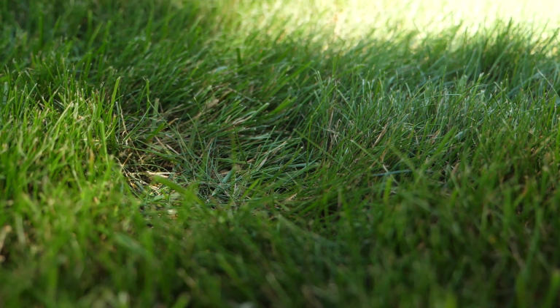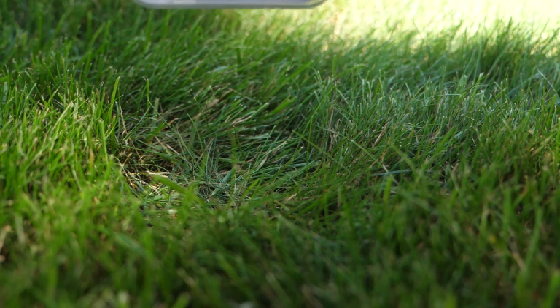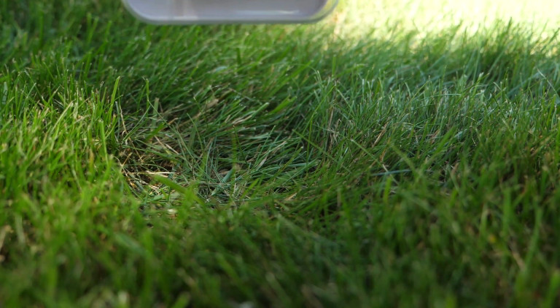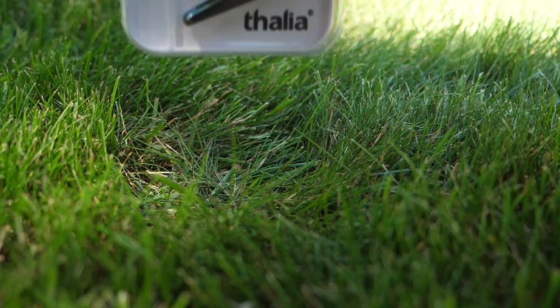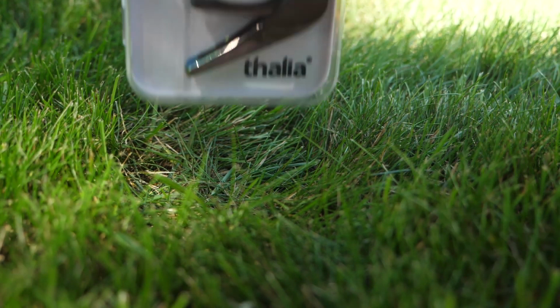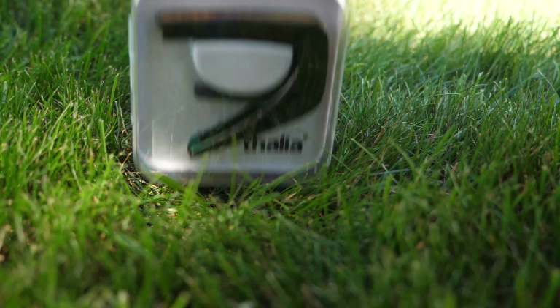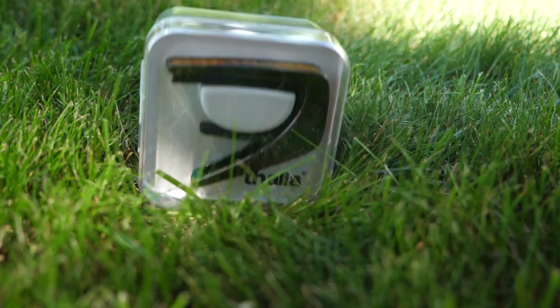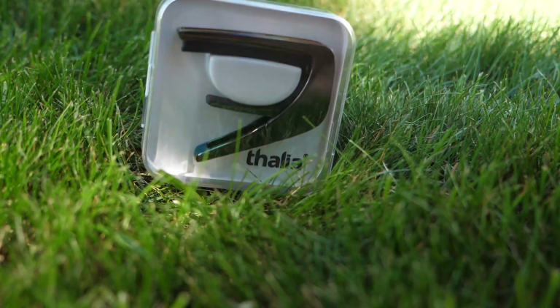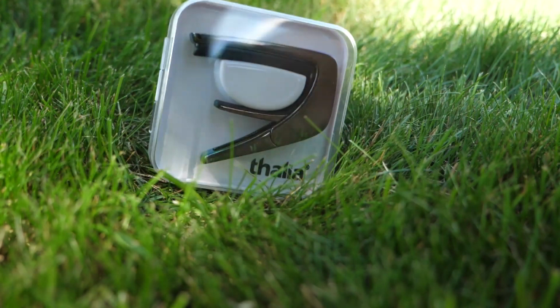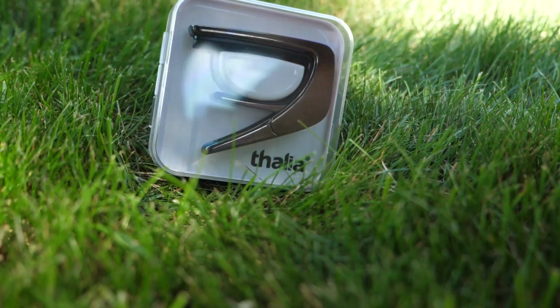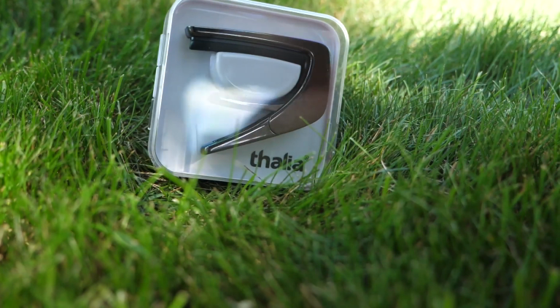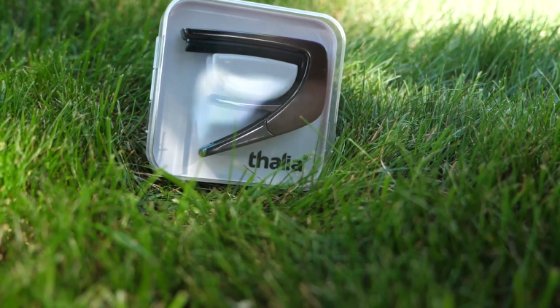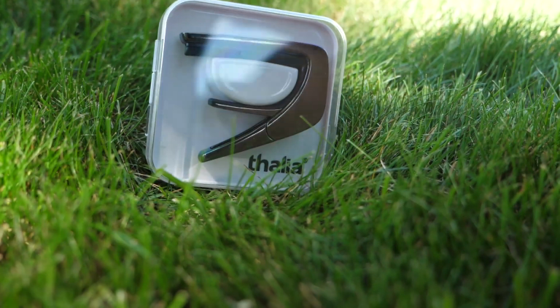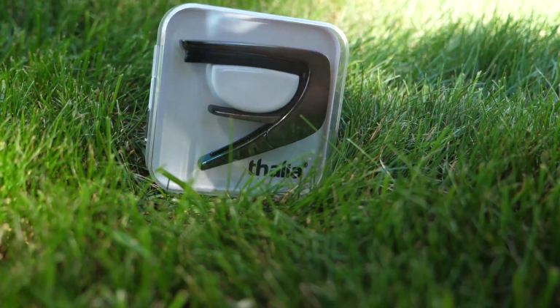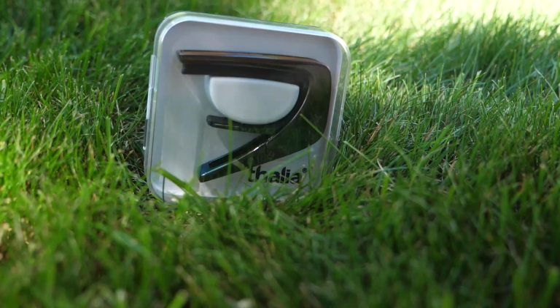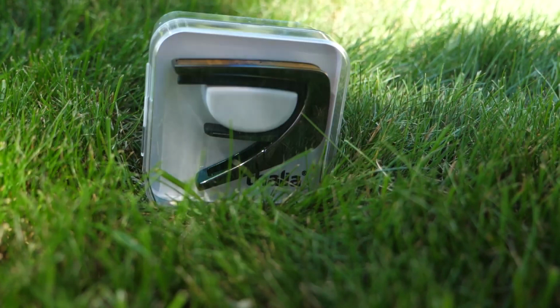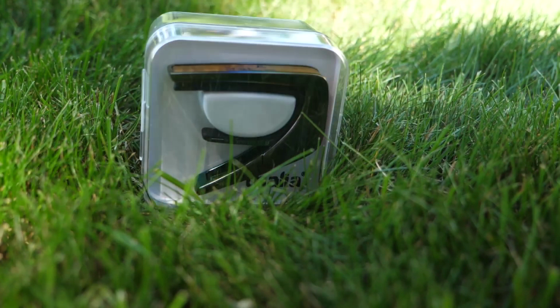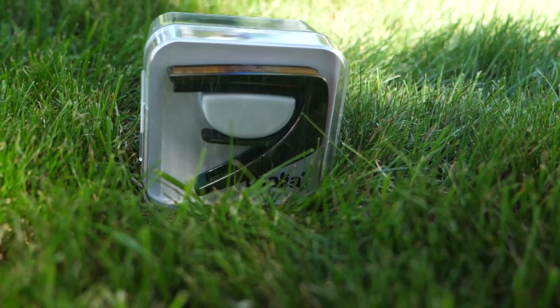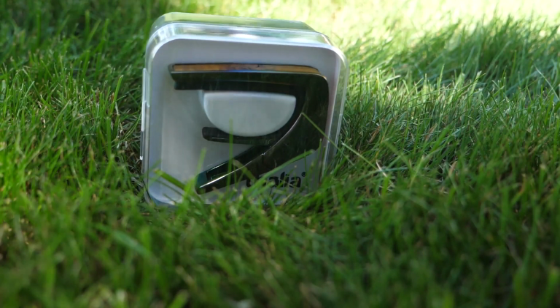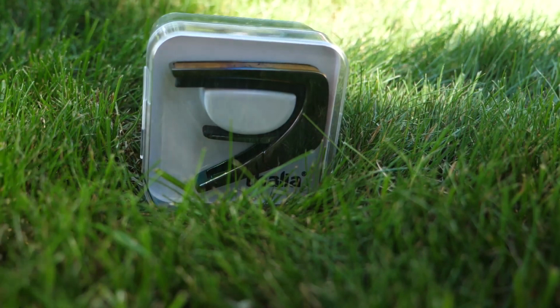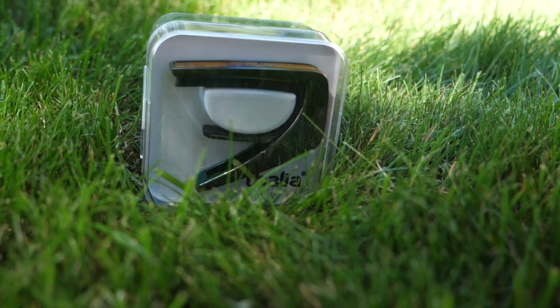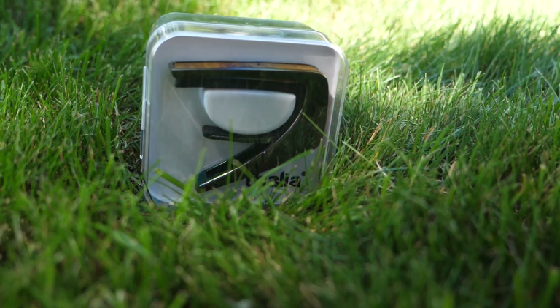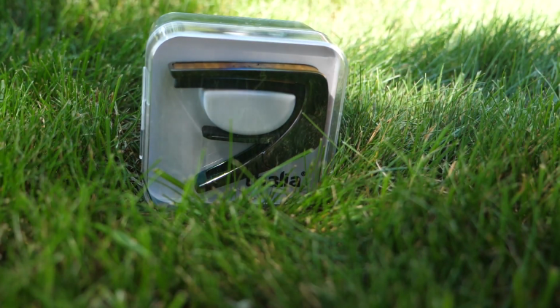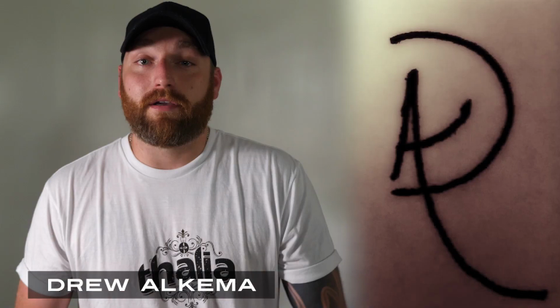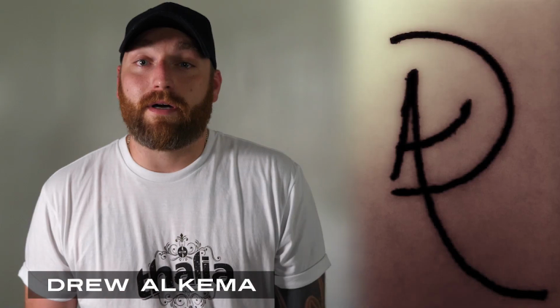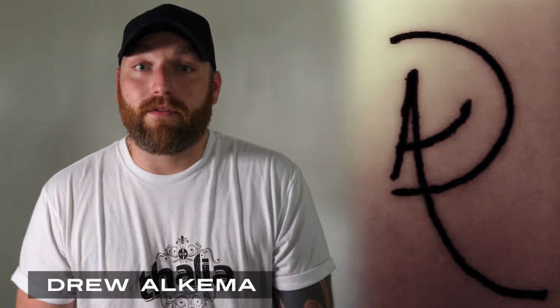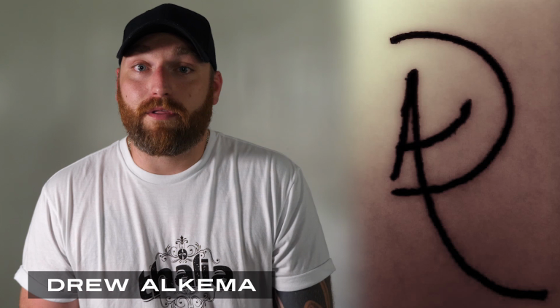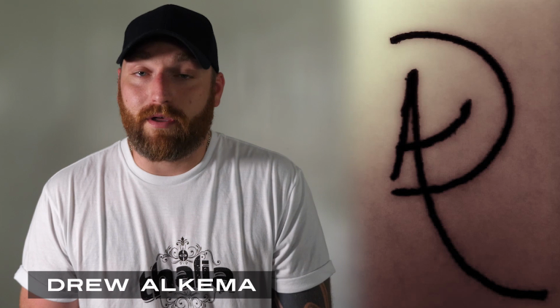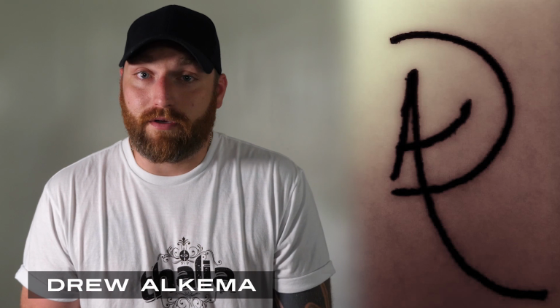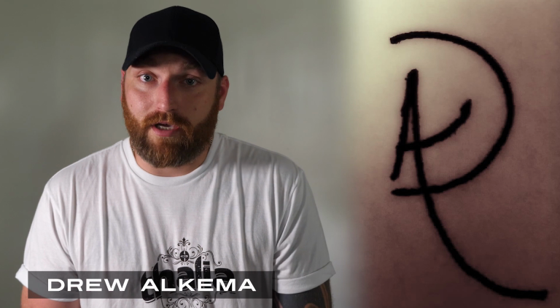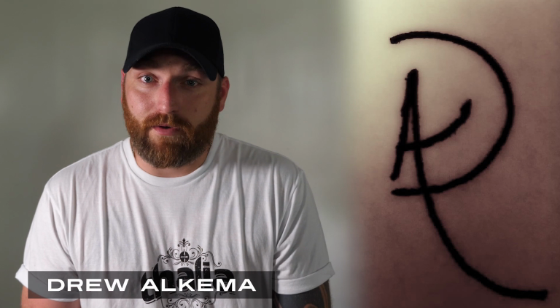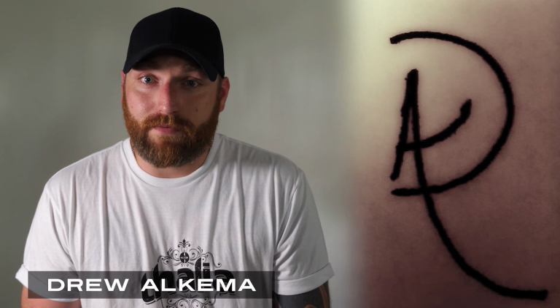Hey, what's up everybody? I'm Thalia artist Drew Alkema. Today I'm talking about the Thalia capos.